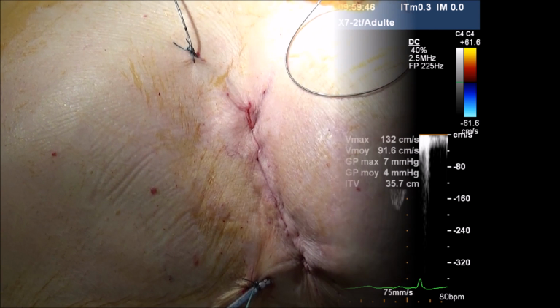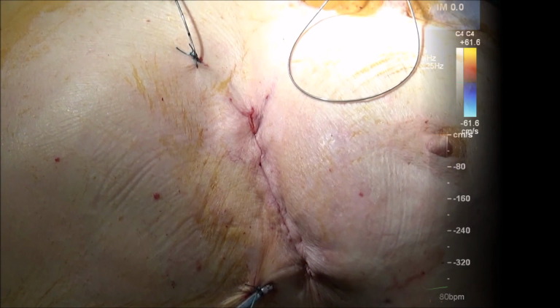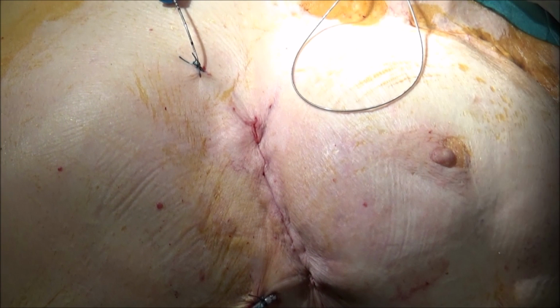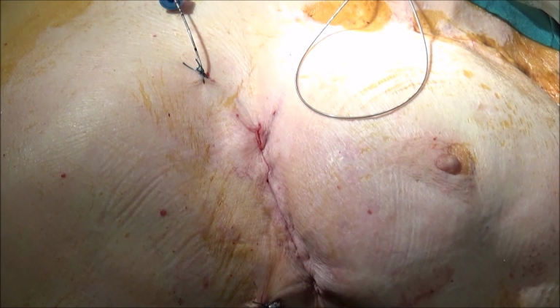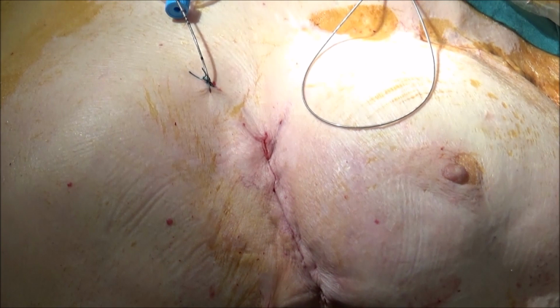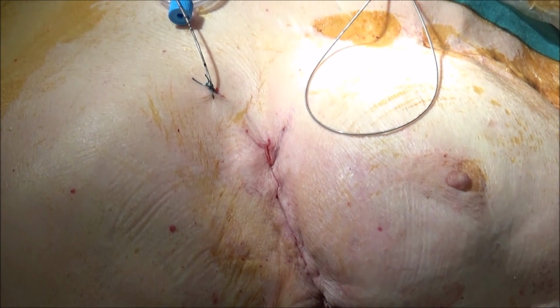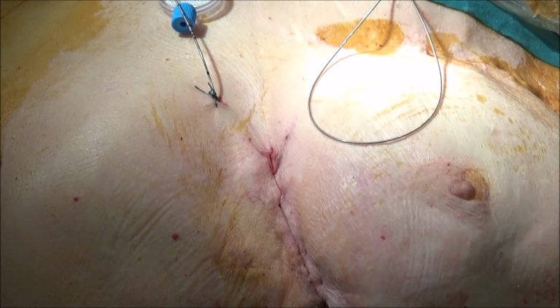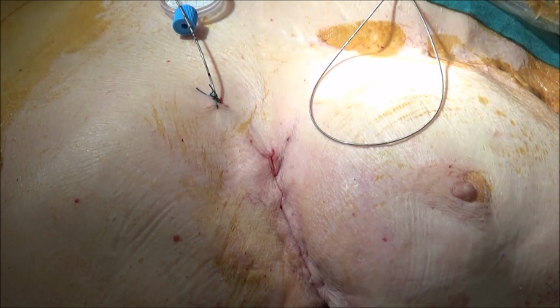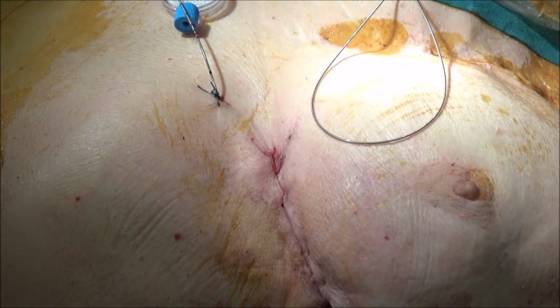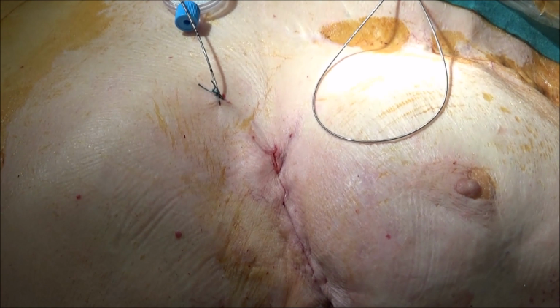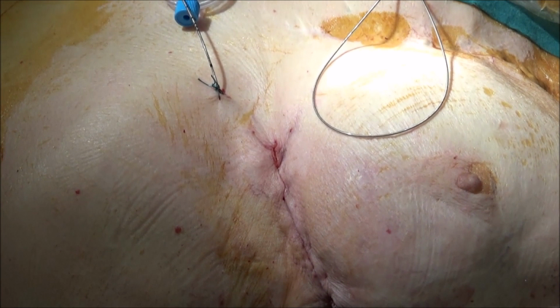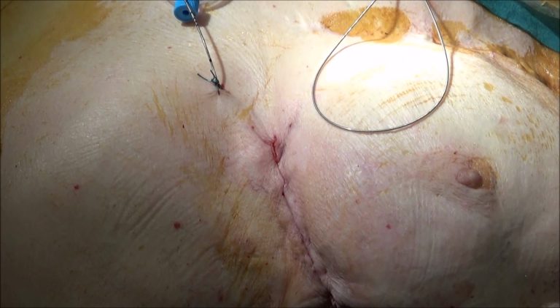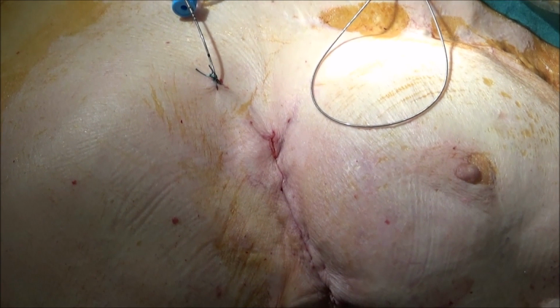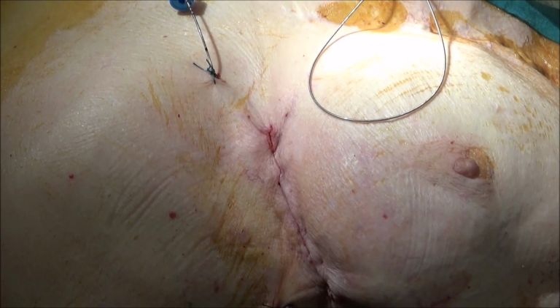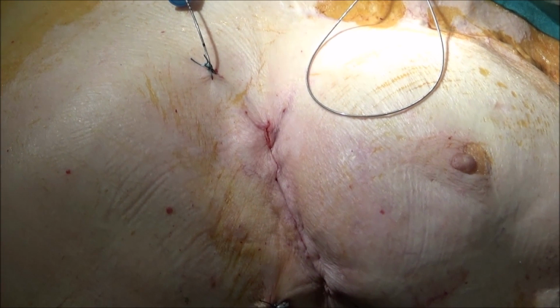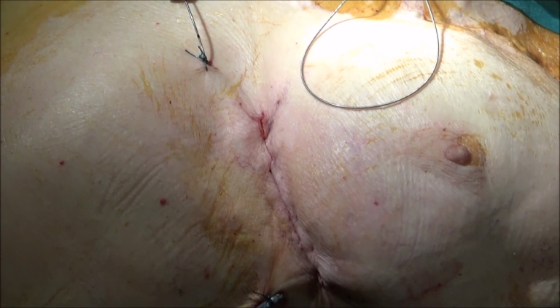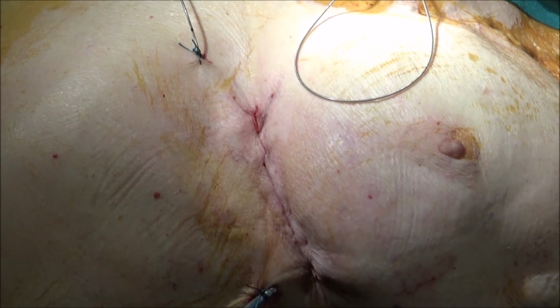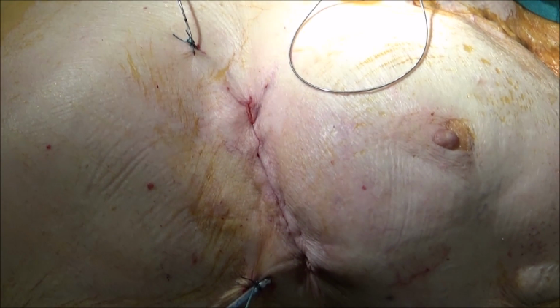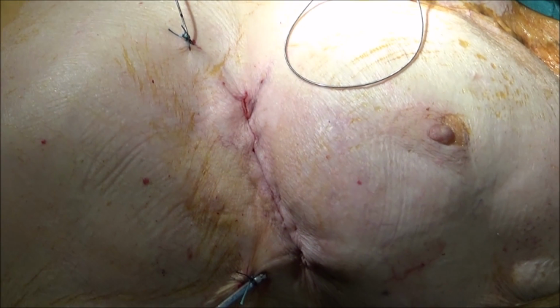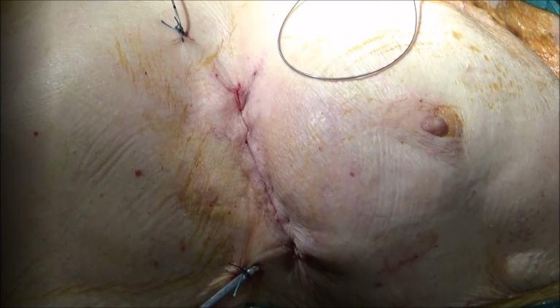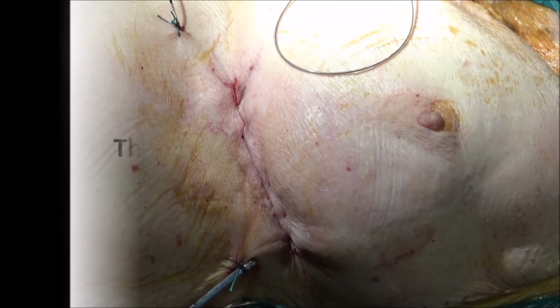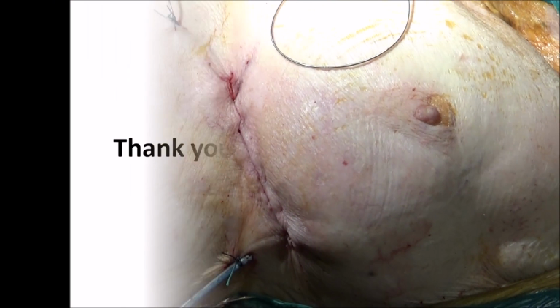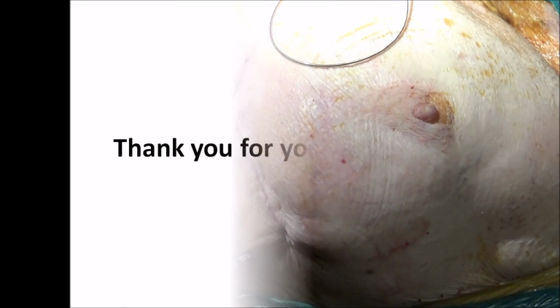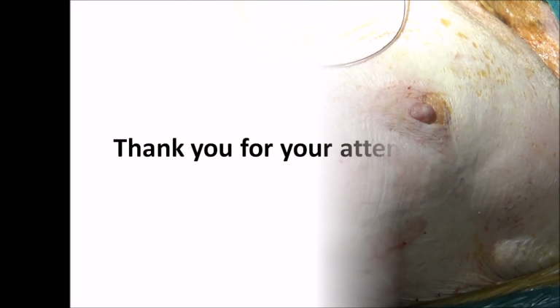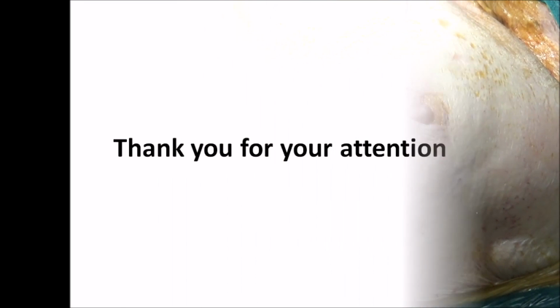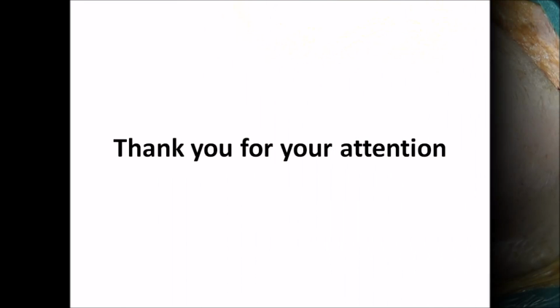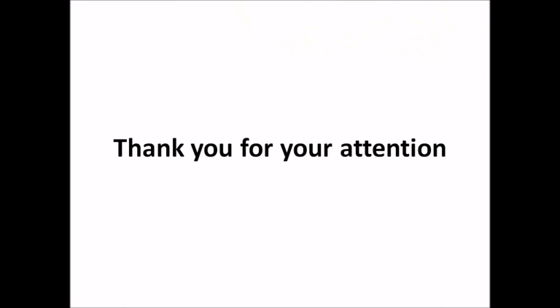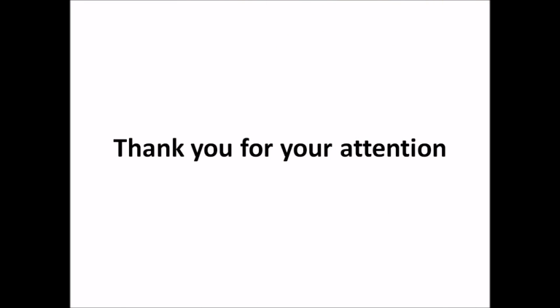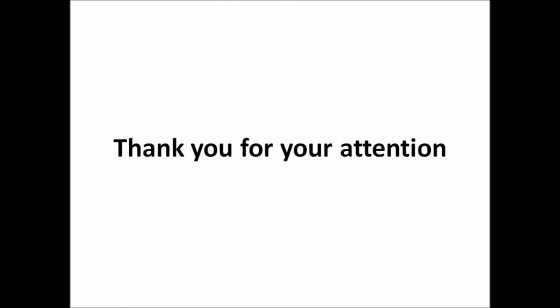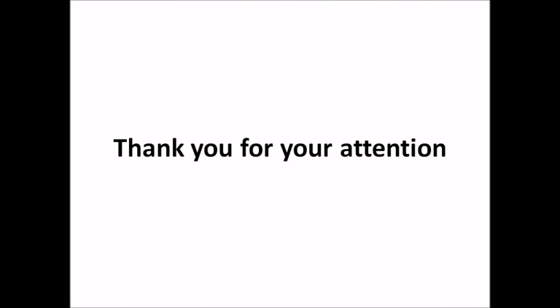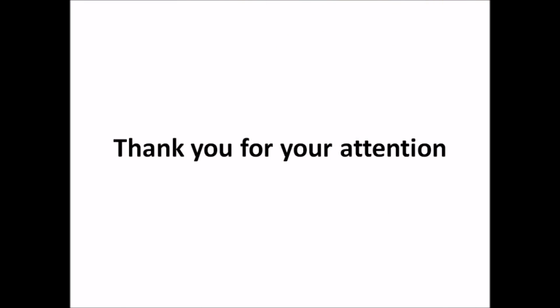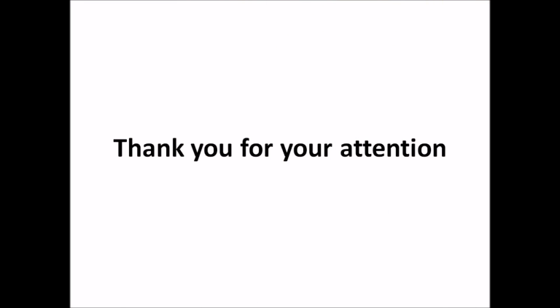Surgical closure was done as usual. Thank you for your attention.